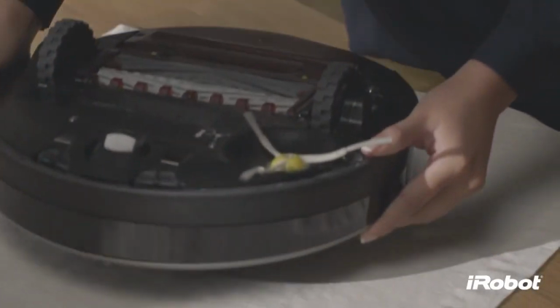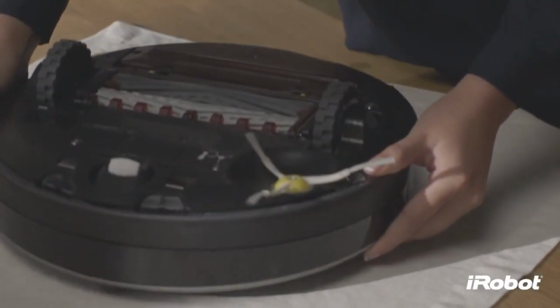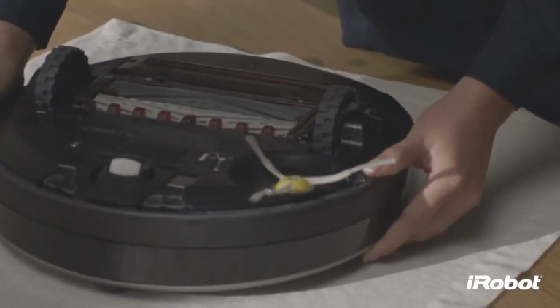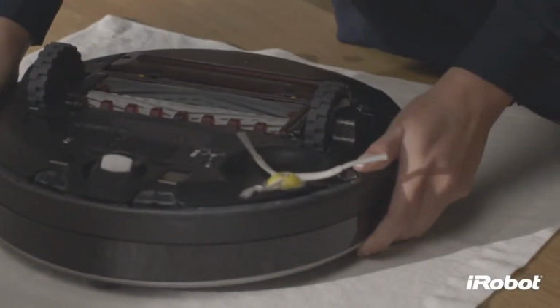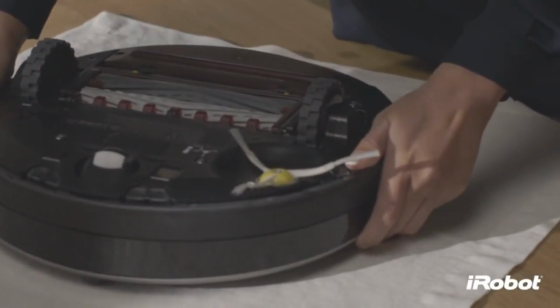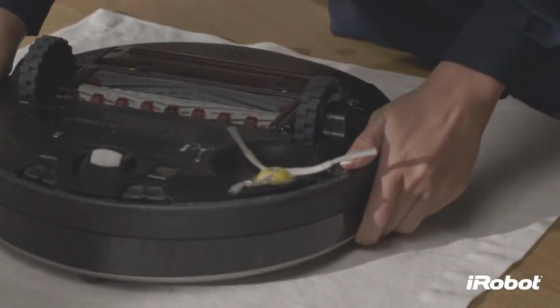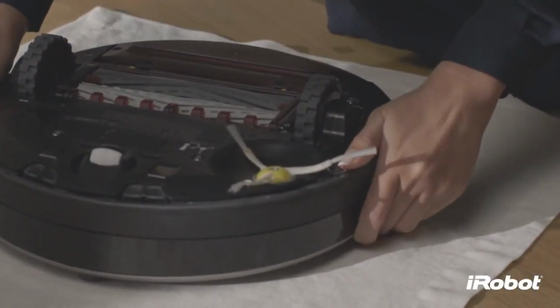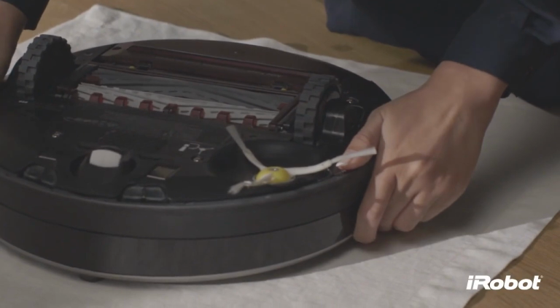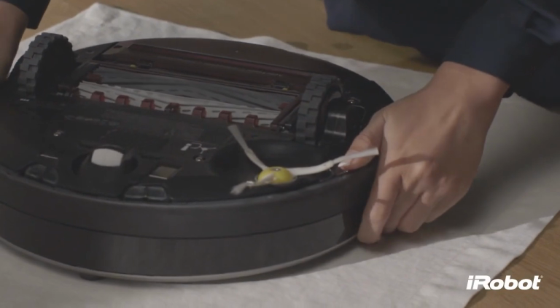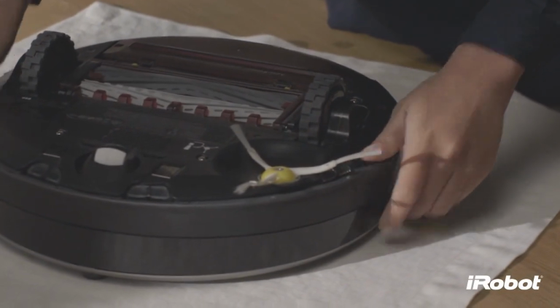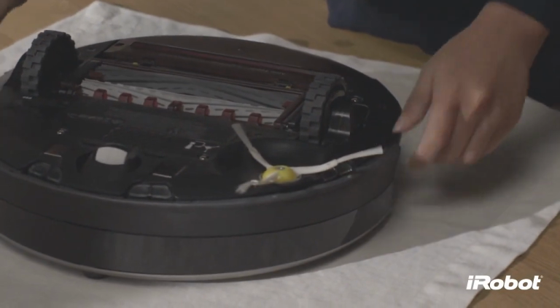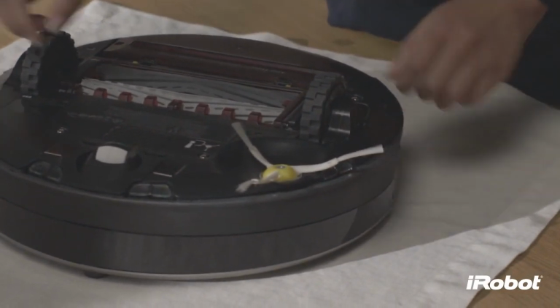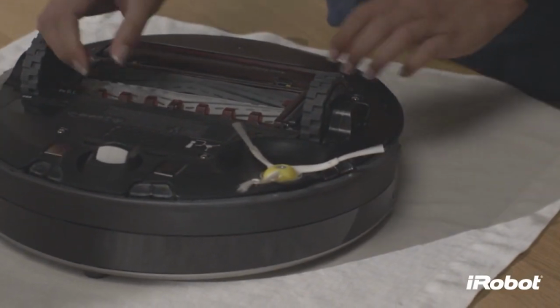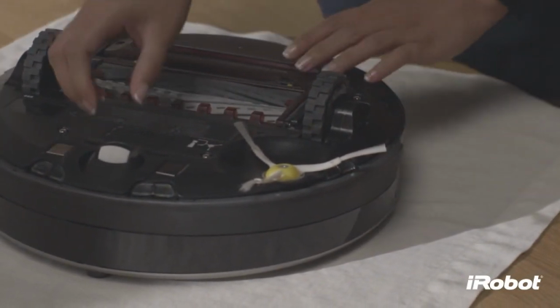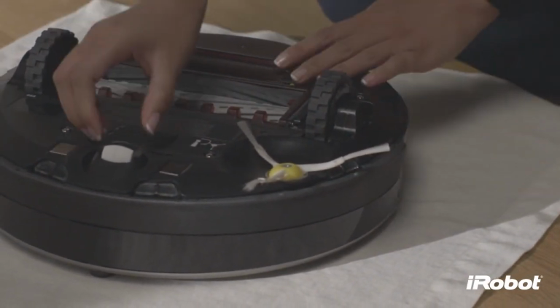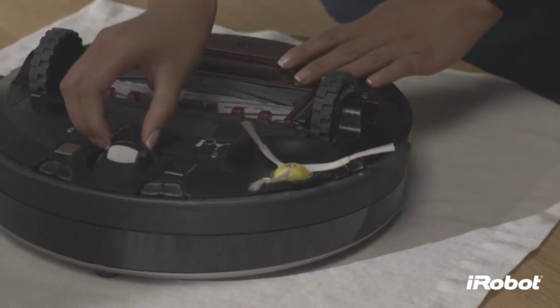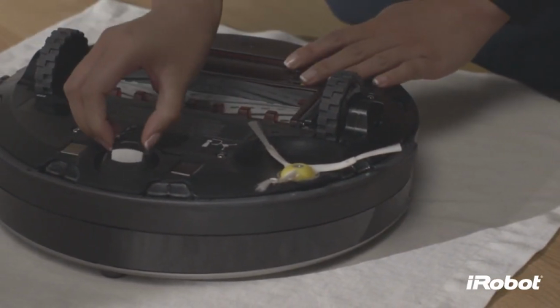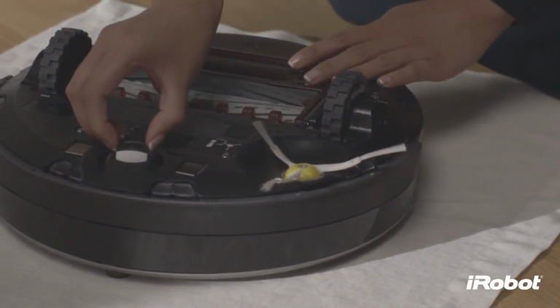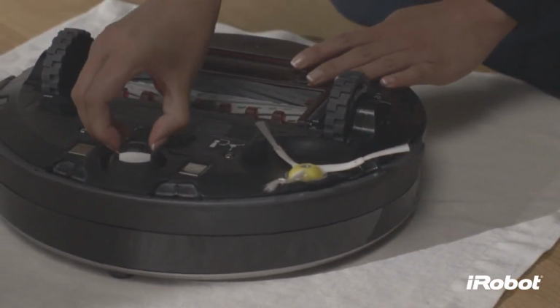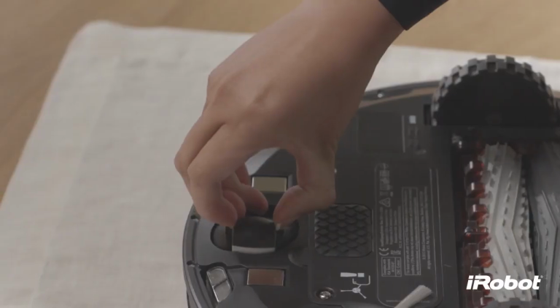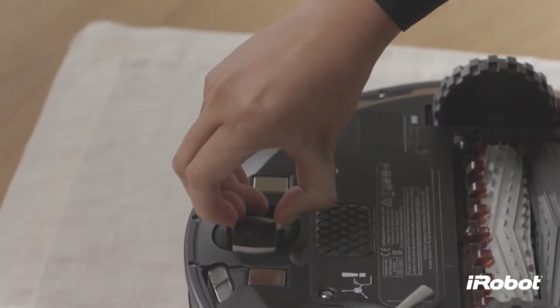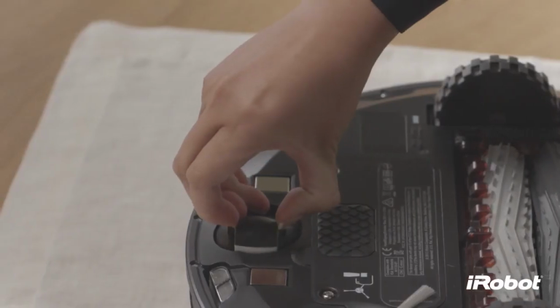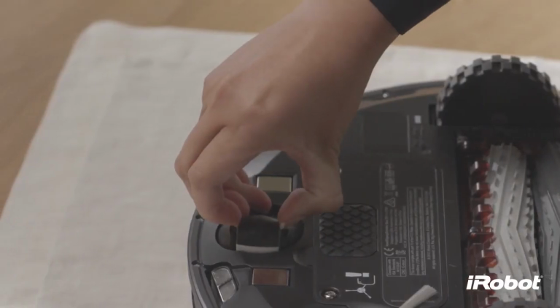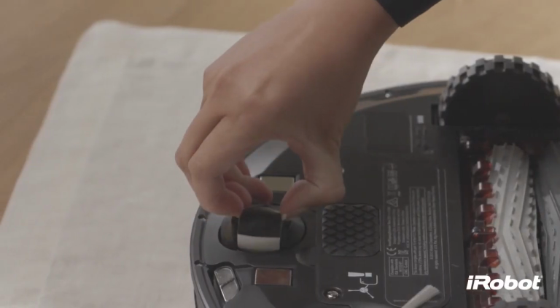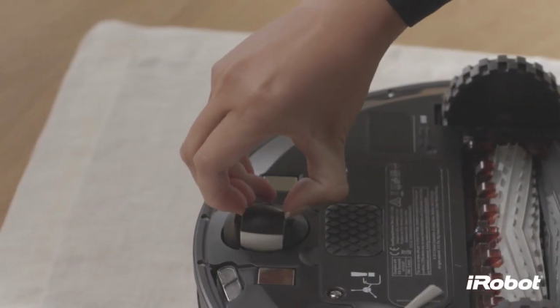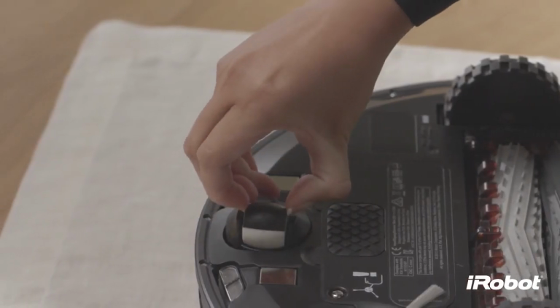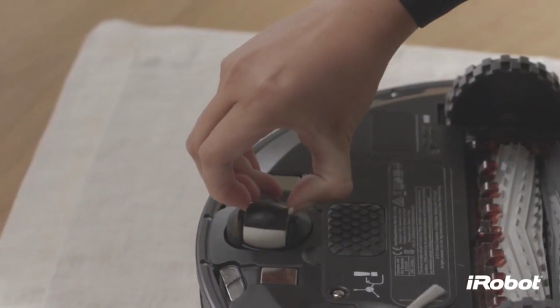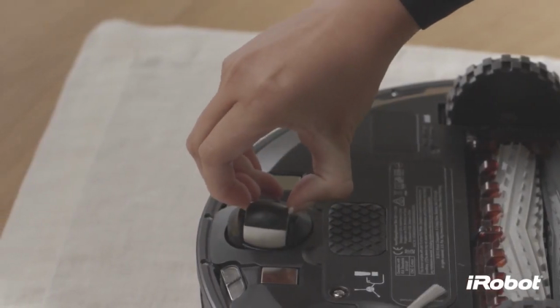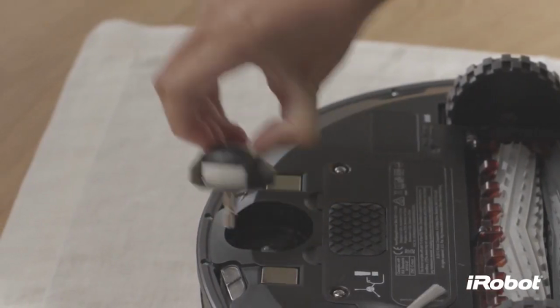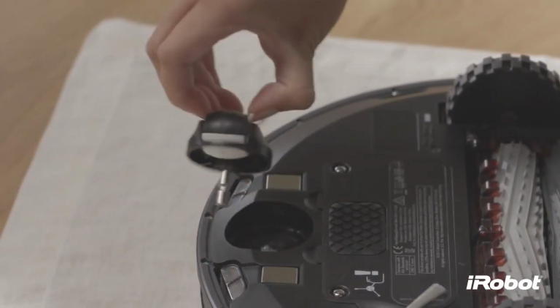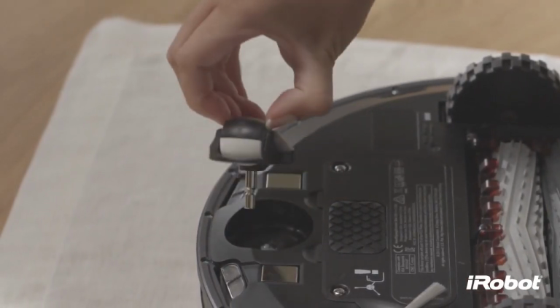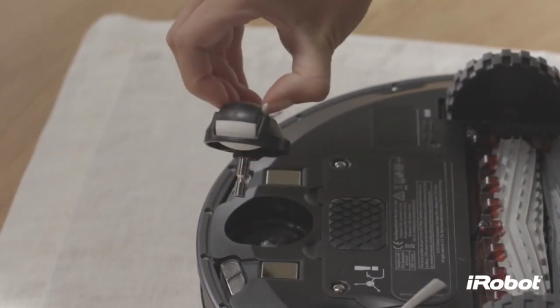To clean Roomba's front caster wheel, pull firmly on the front wheel to remove it from the robot.